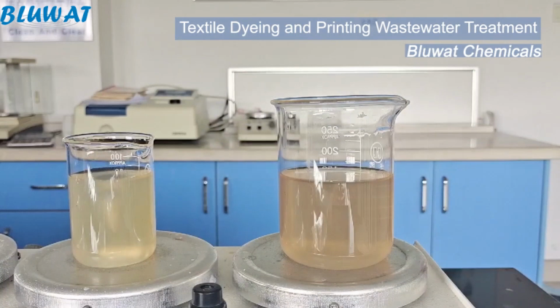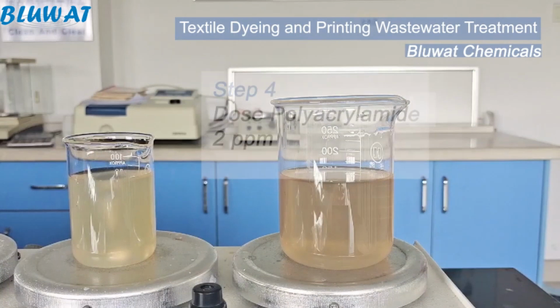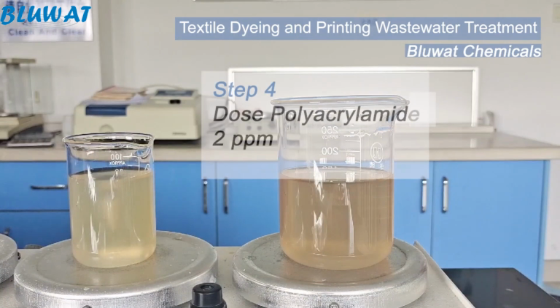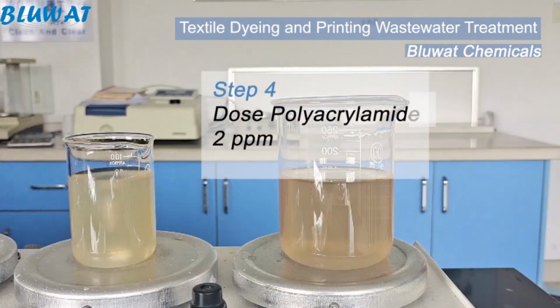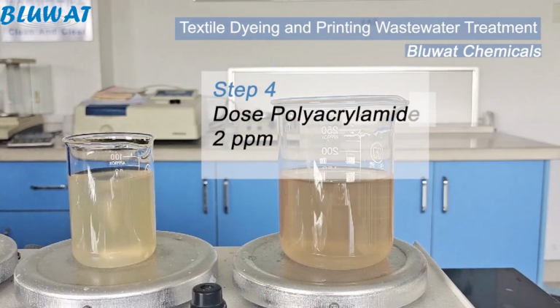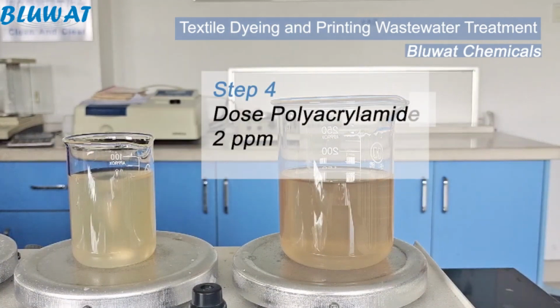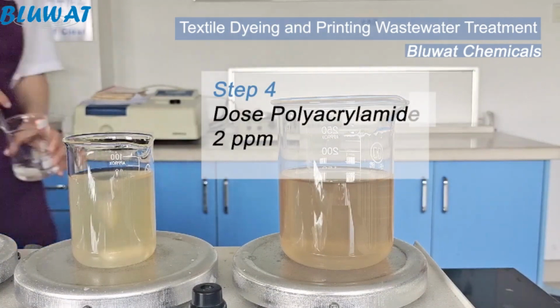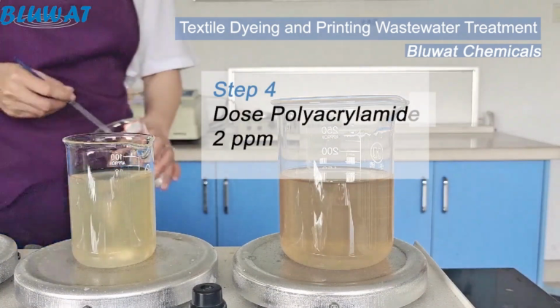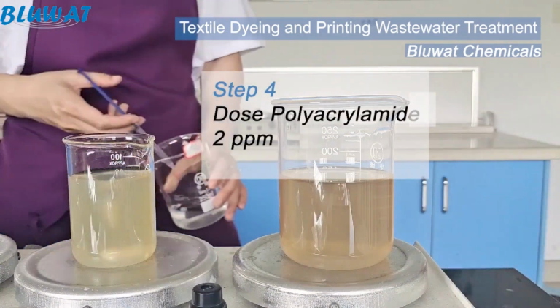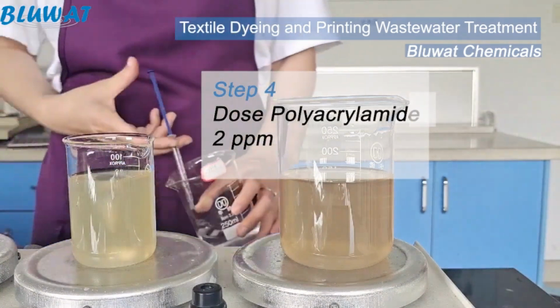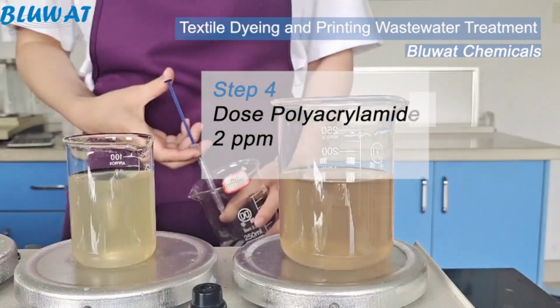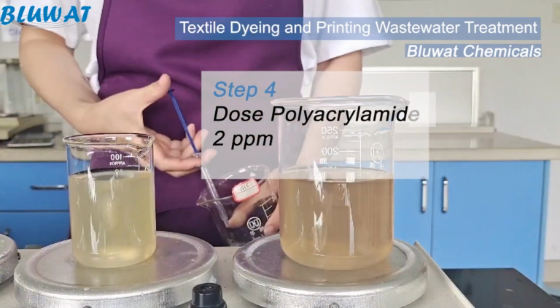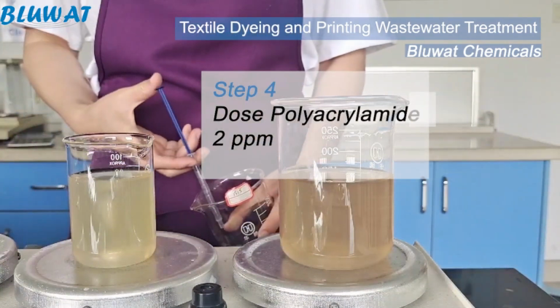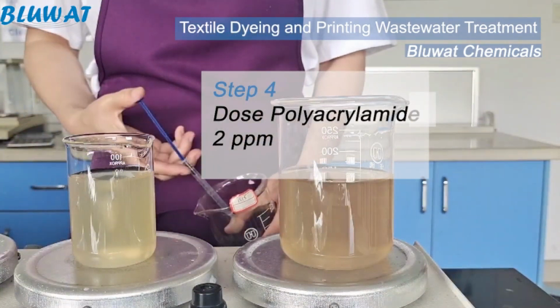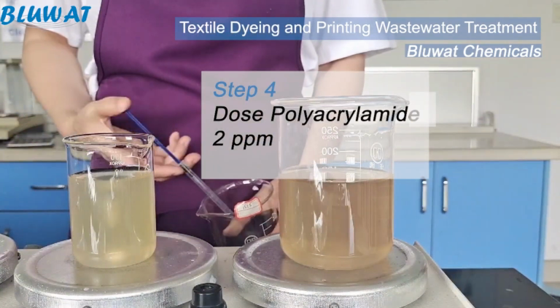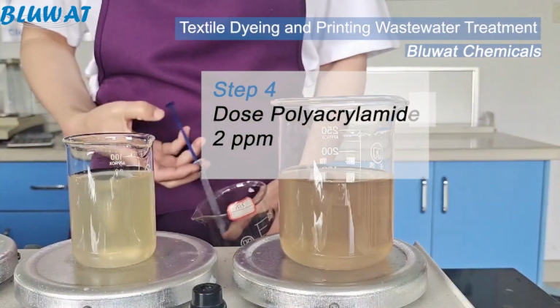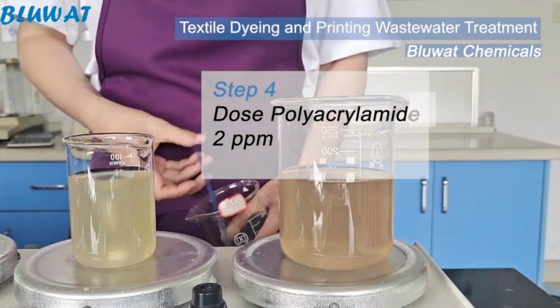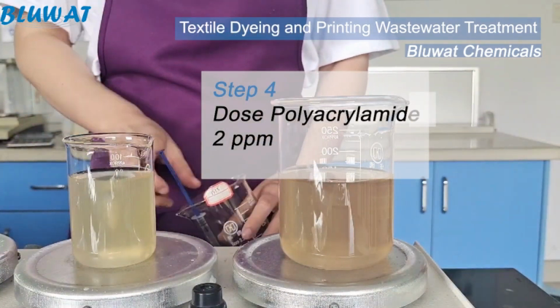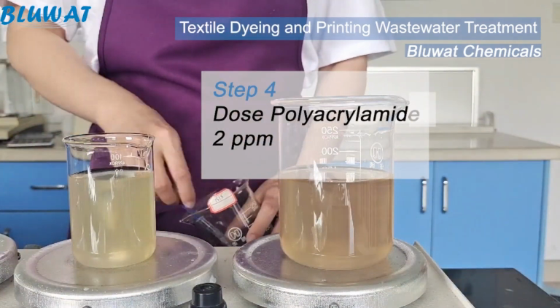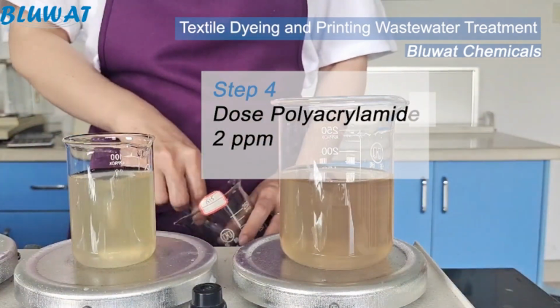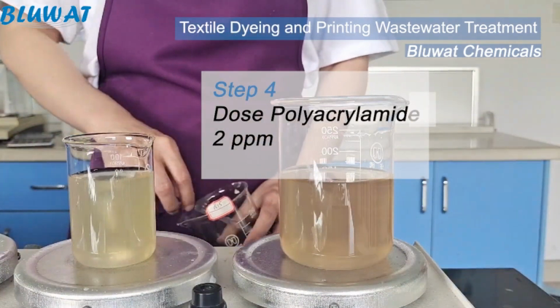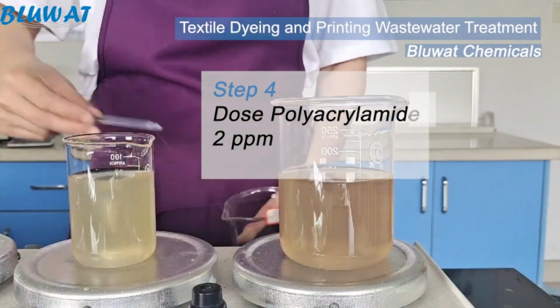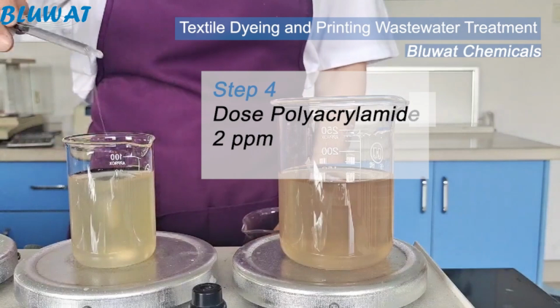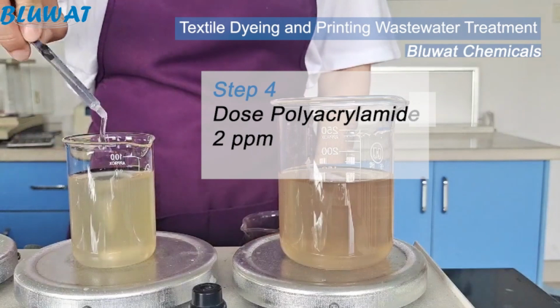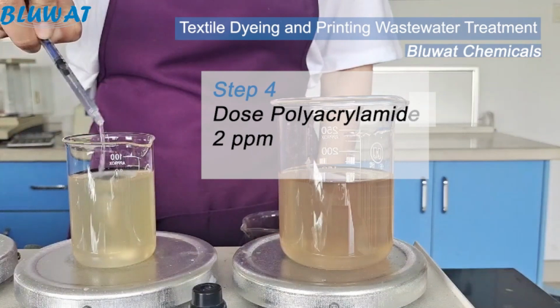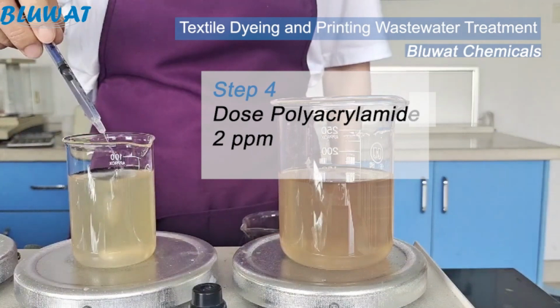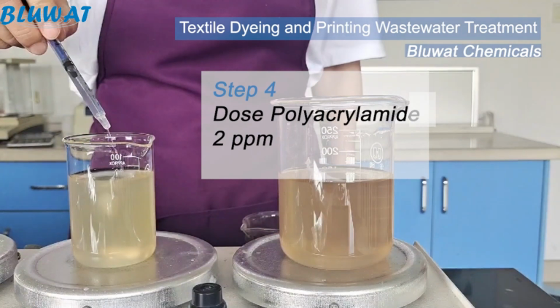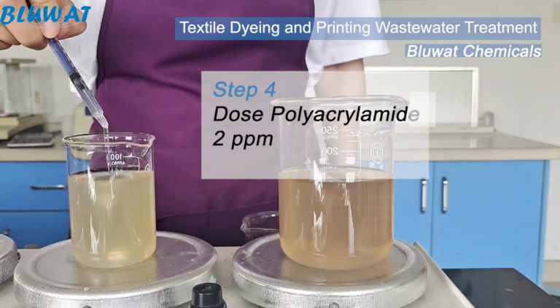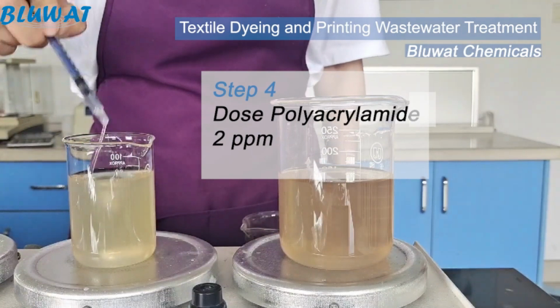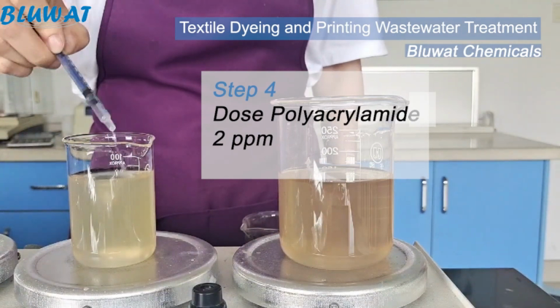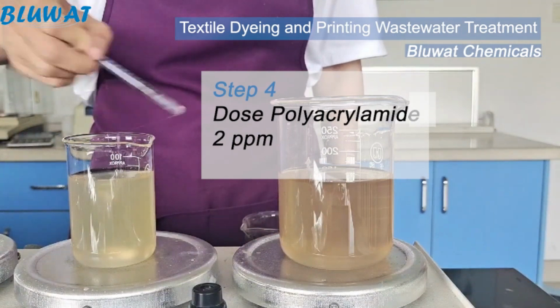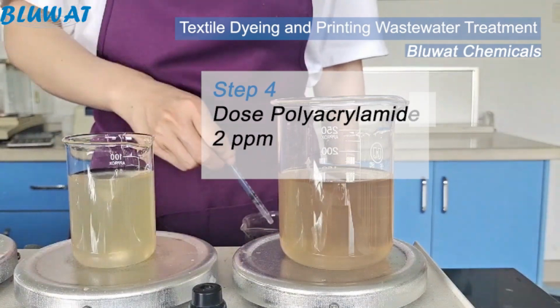Final step: dosing anionic polyacrylamide solution so the big flocs will clump together.